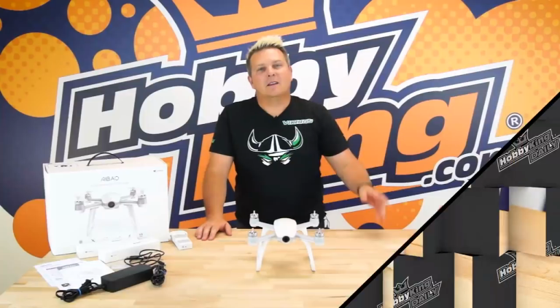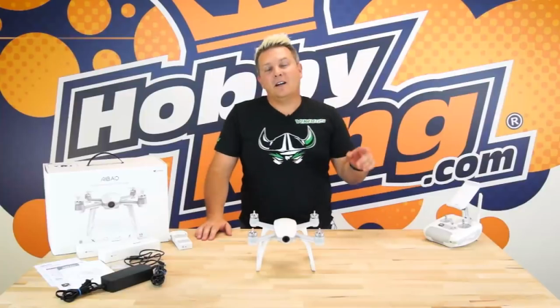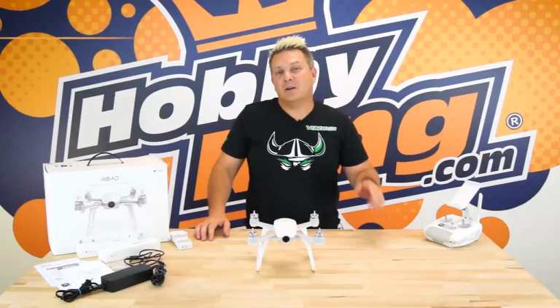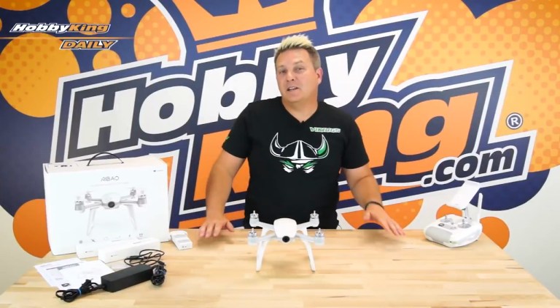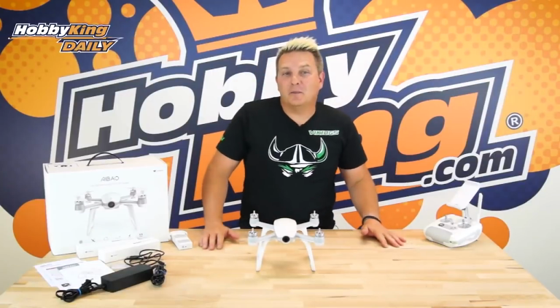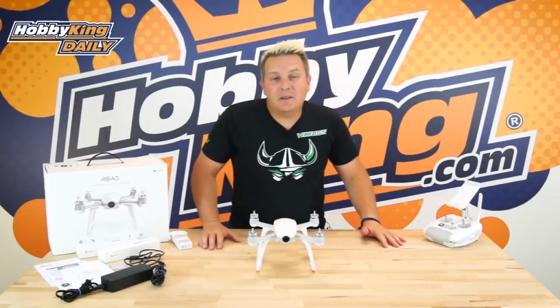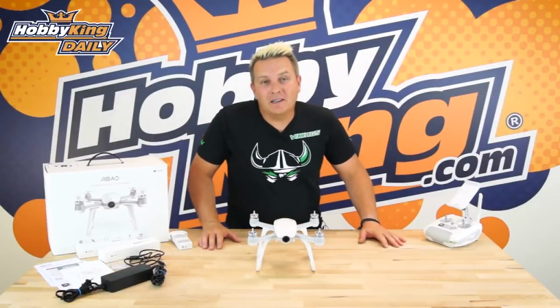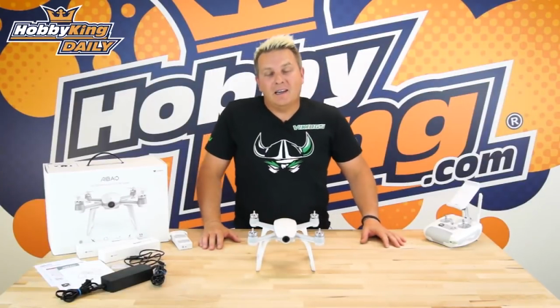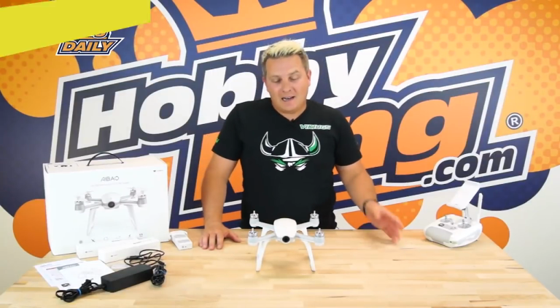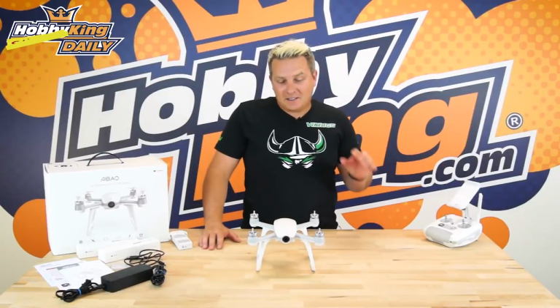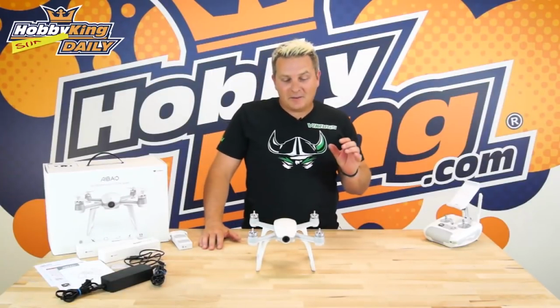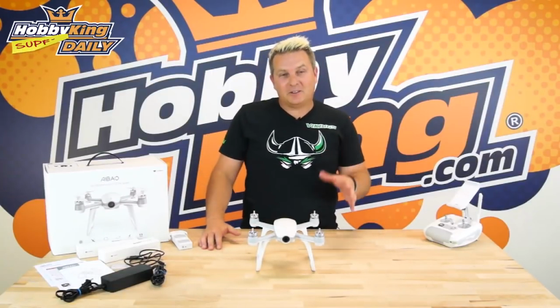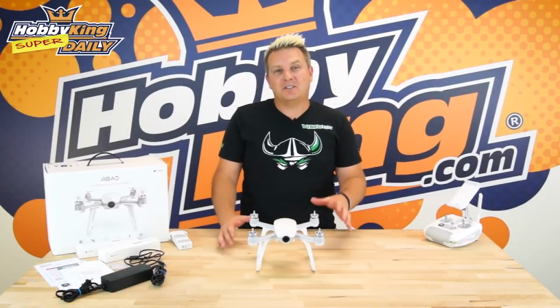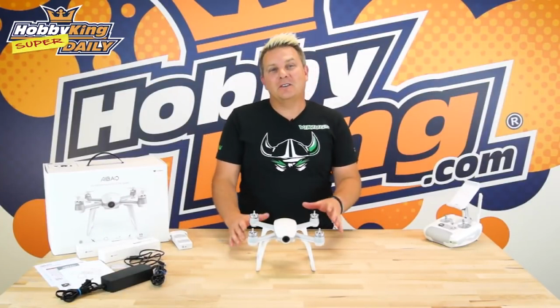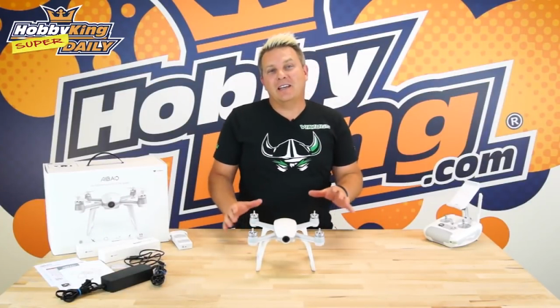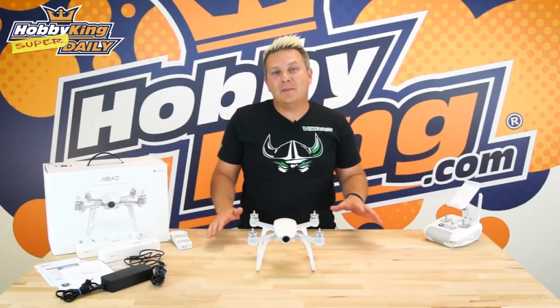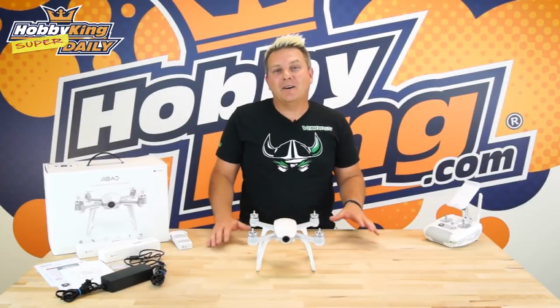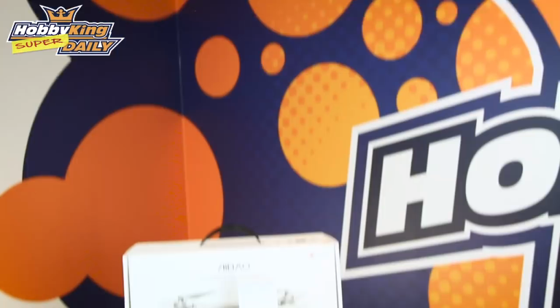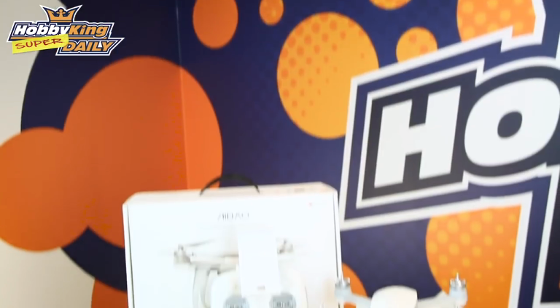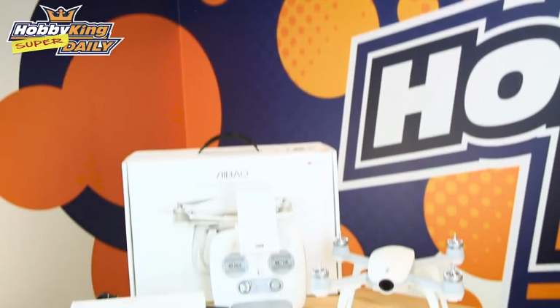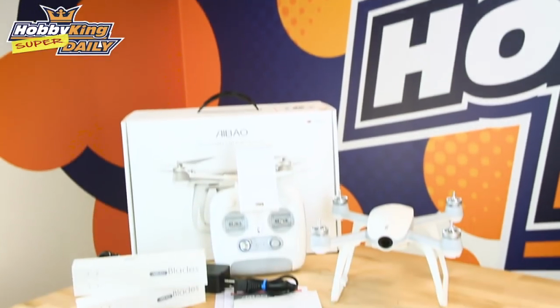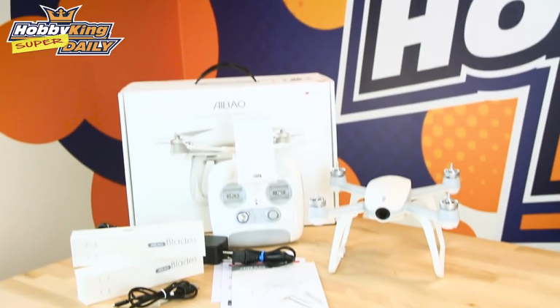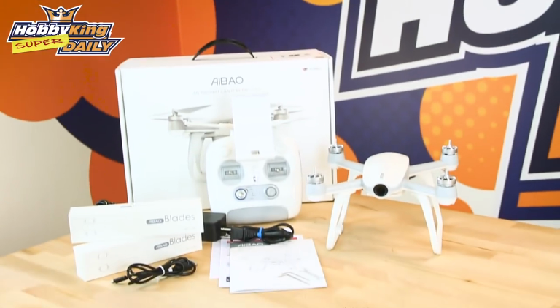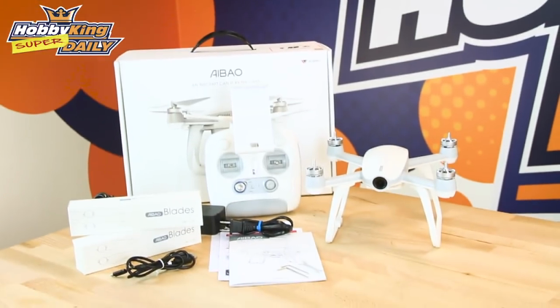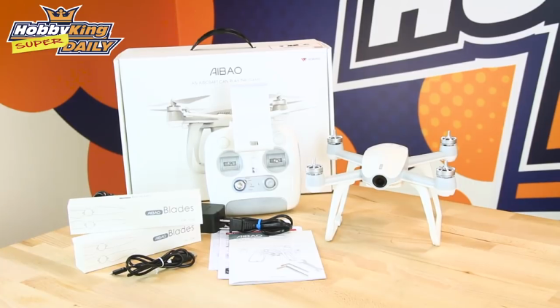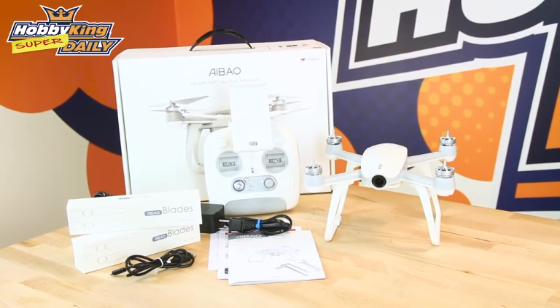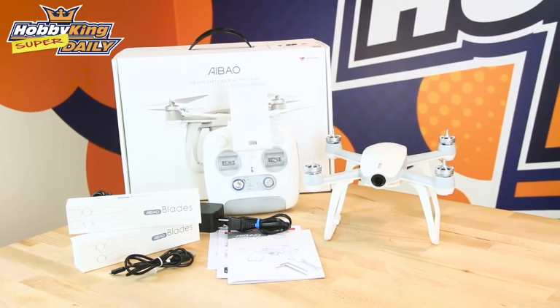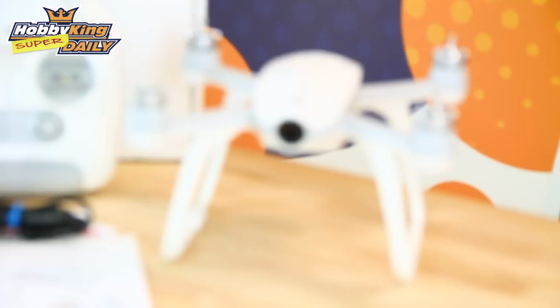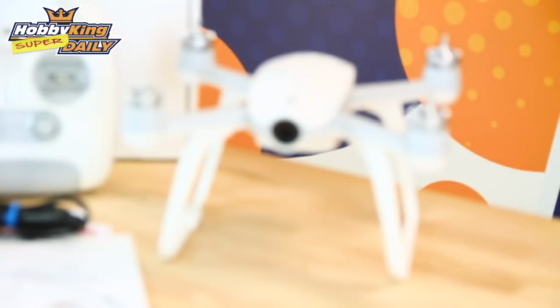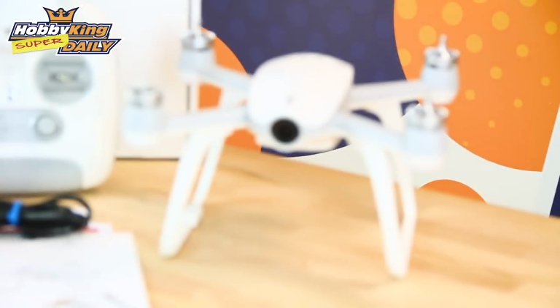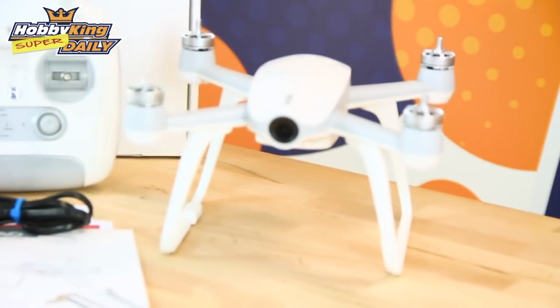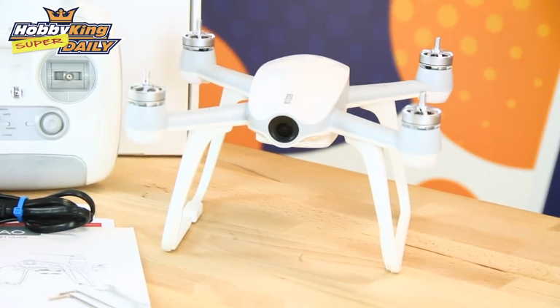Hi, Simon here from HobbyKing, and today I've got to show you the Walkera Airbow FPV drone with augmented reality.